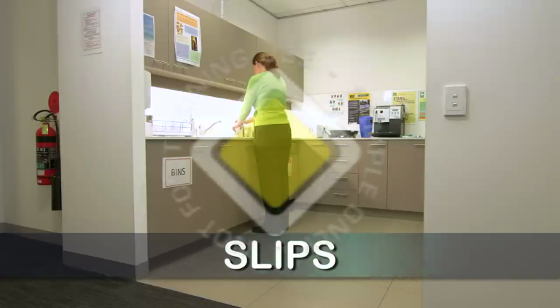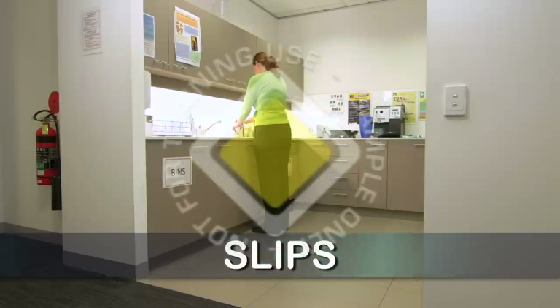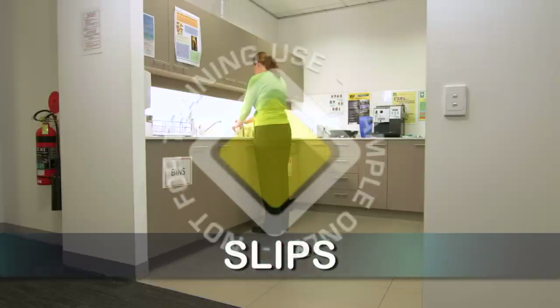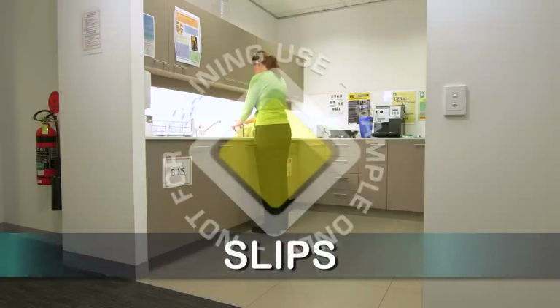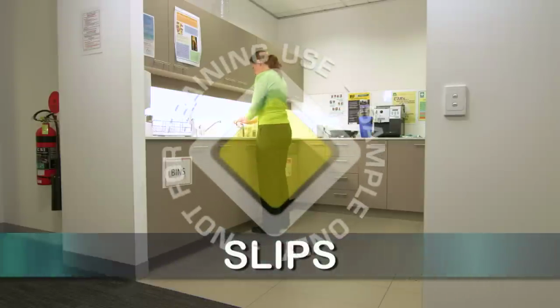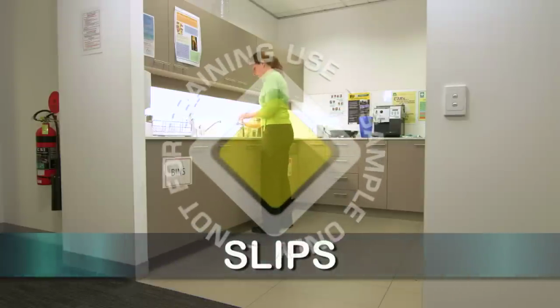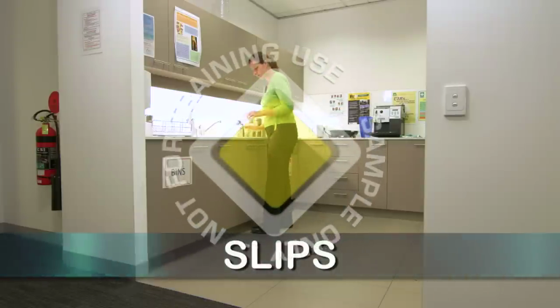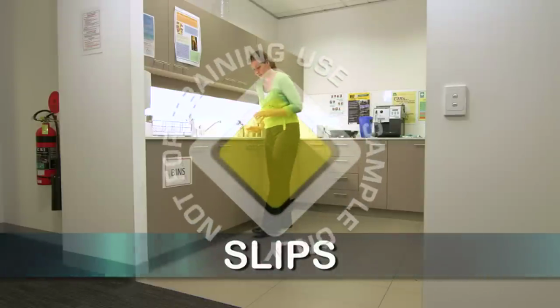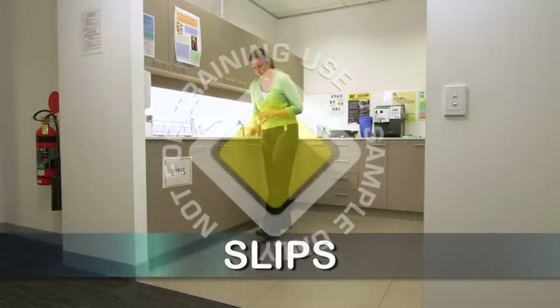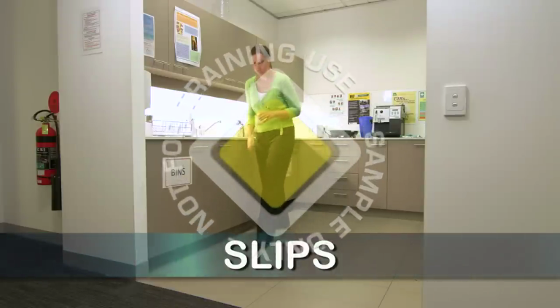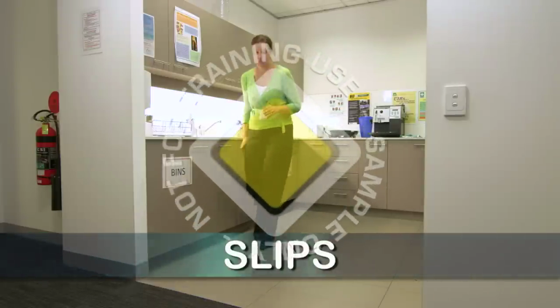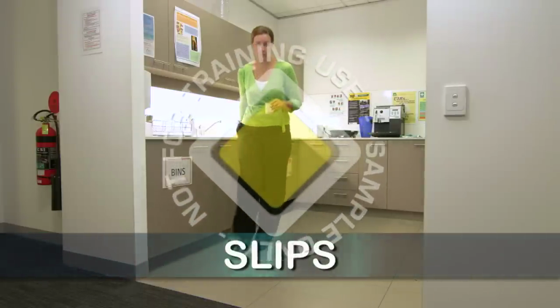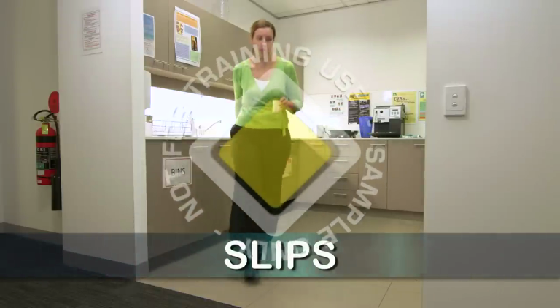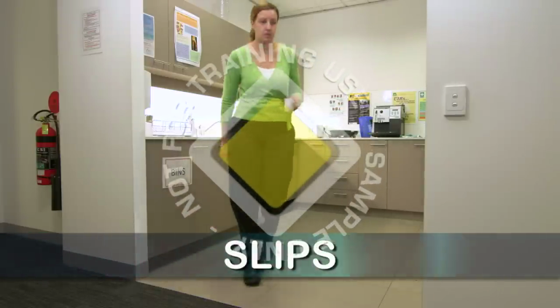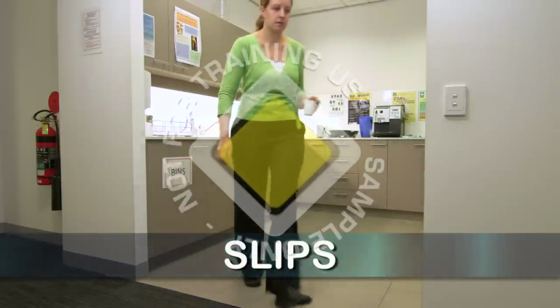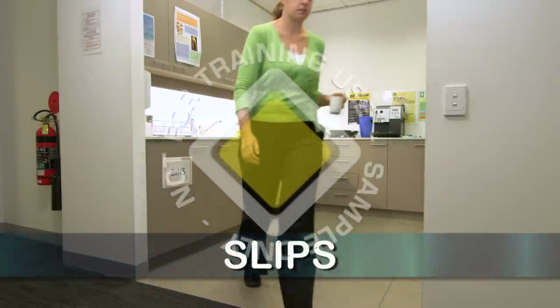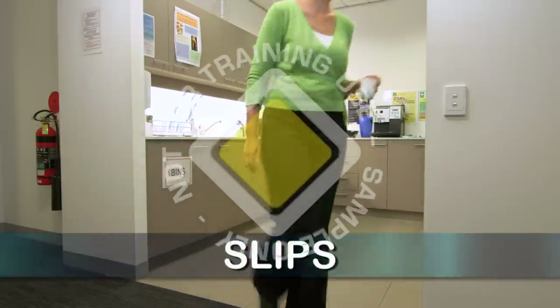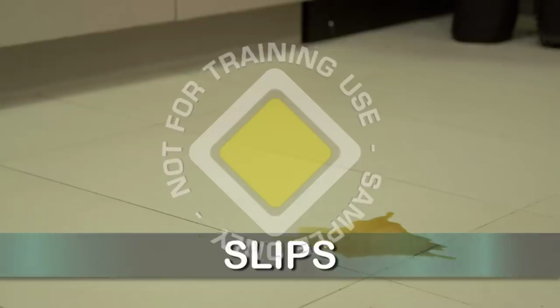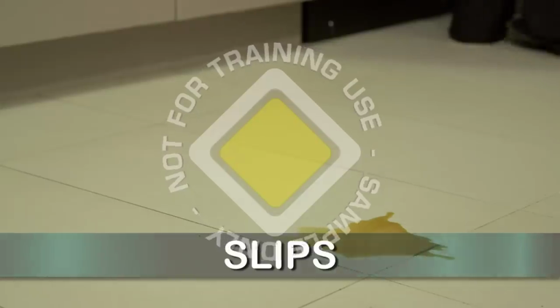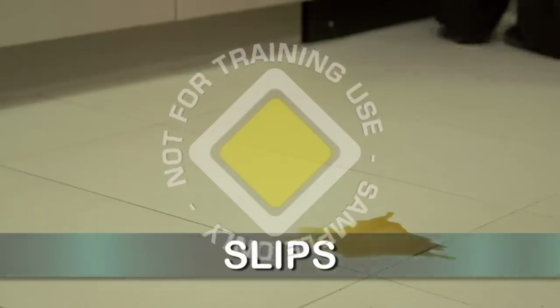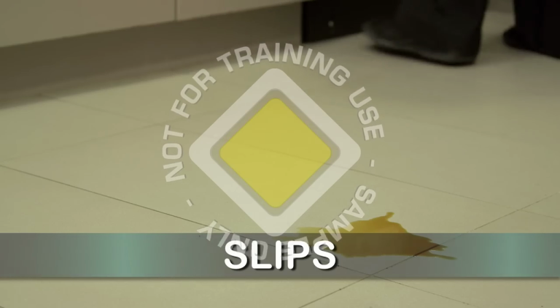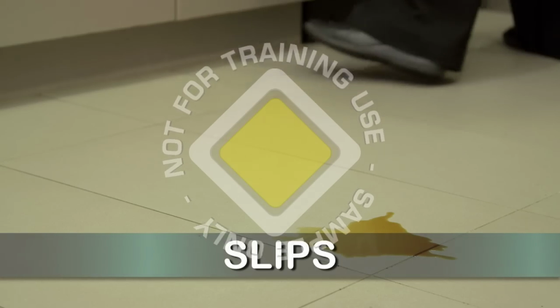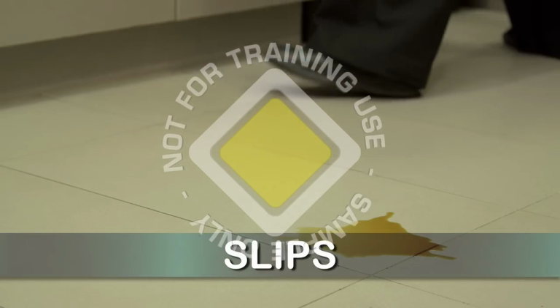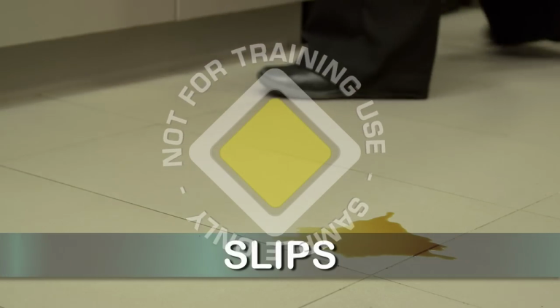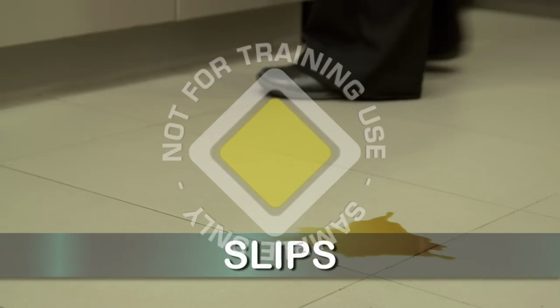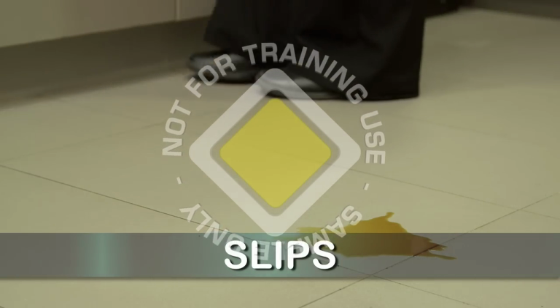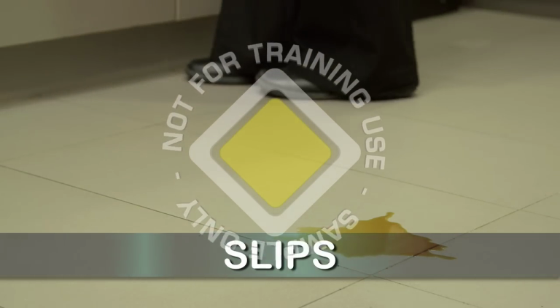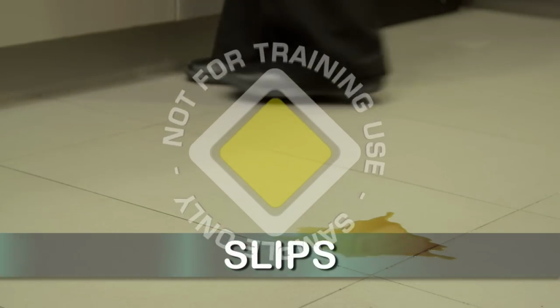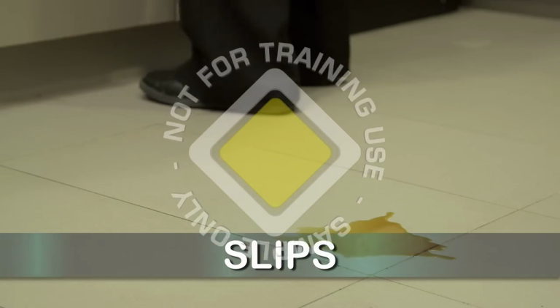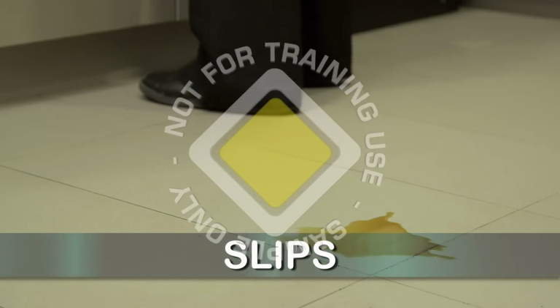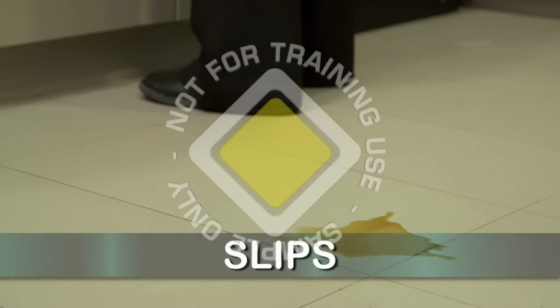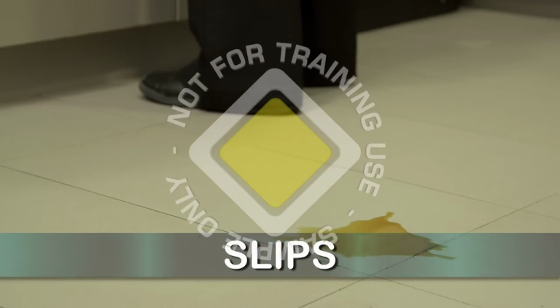Slips can be caused by wet or slippery surfaces or by wearing footwear inappropriate to the workplace.